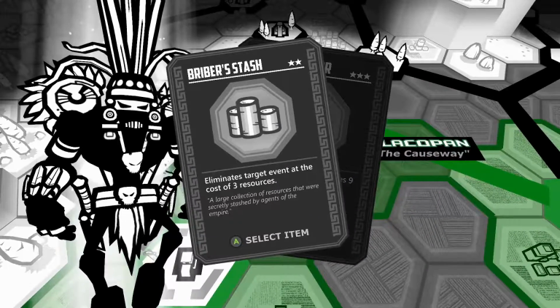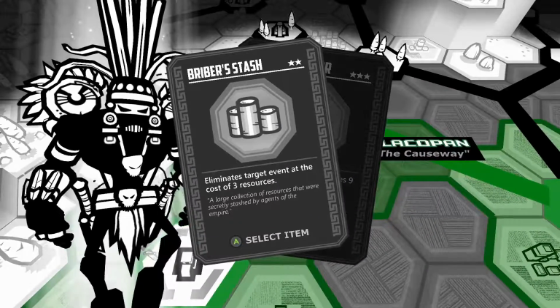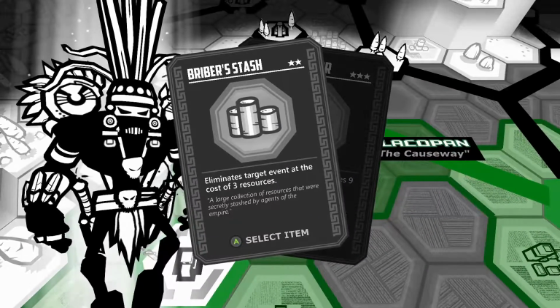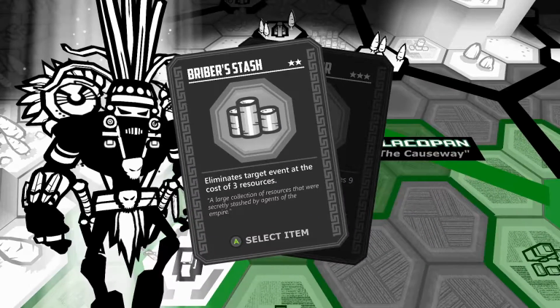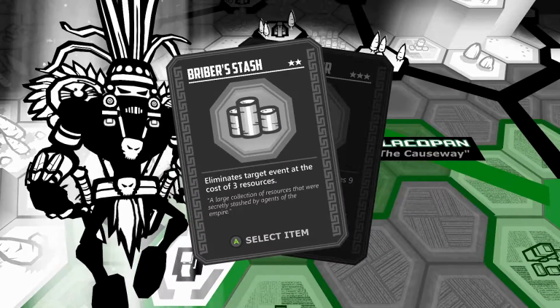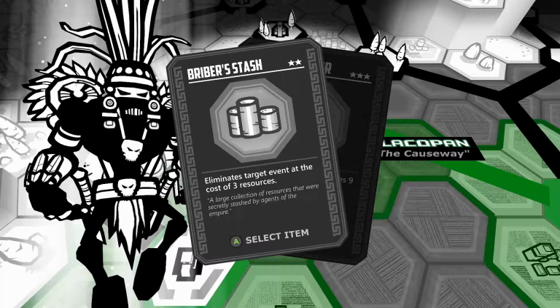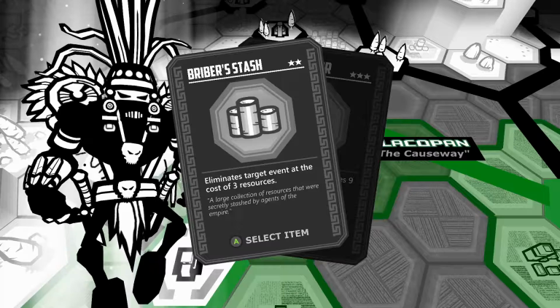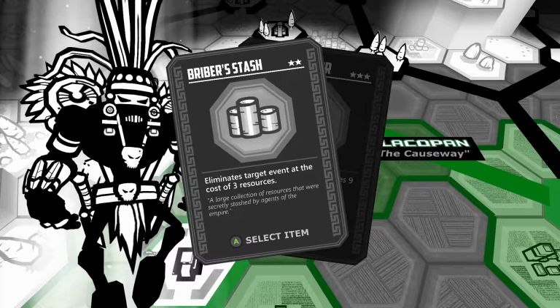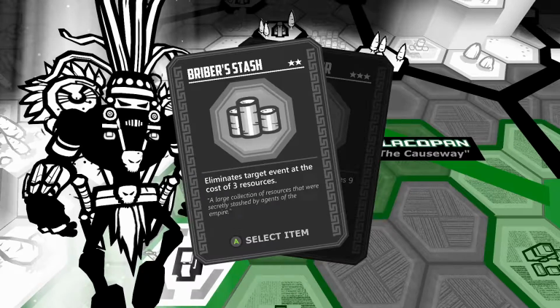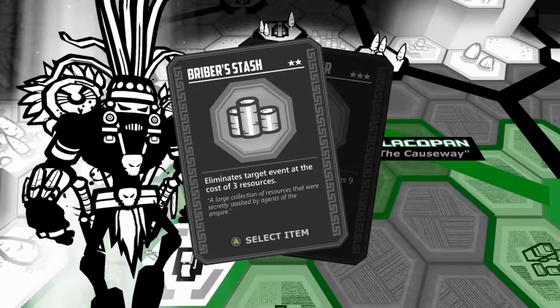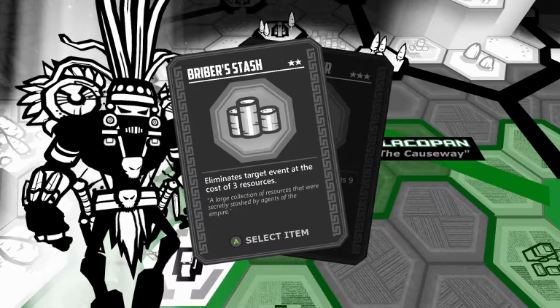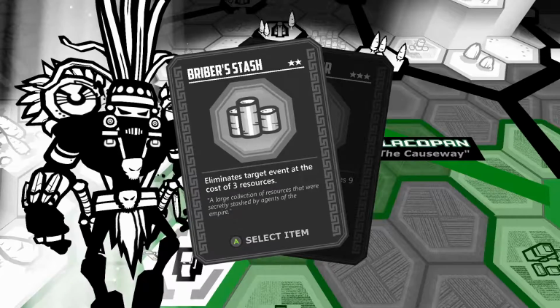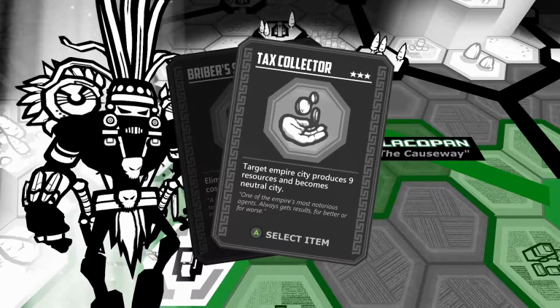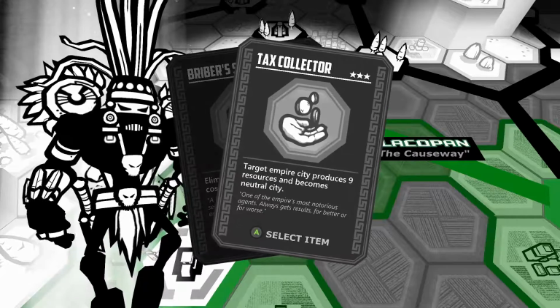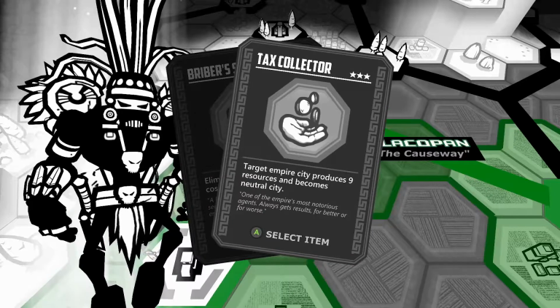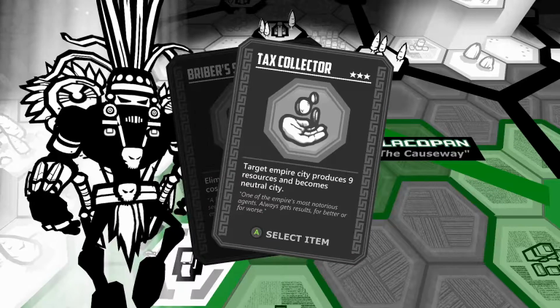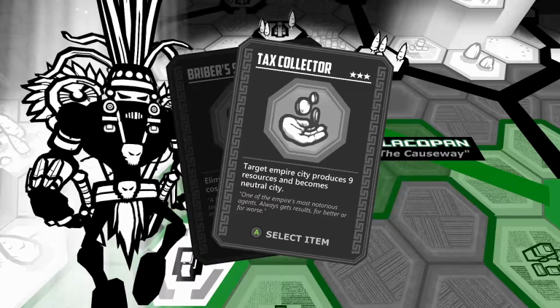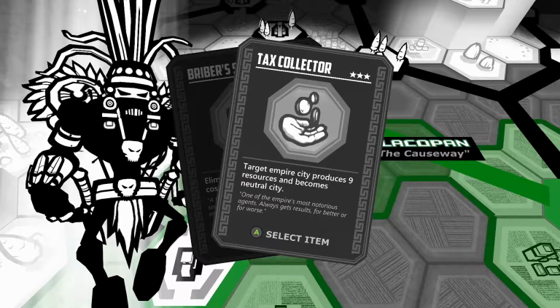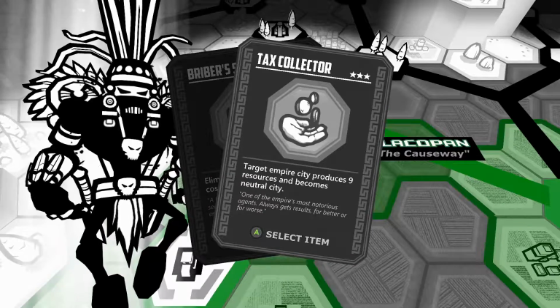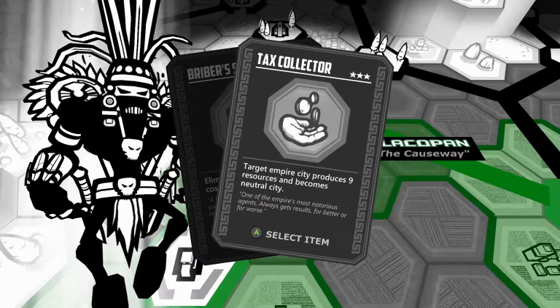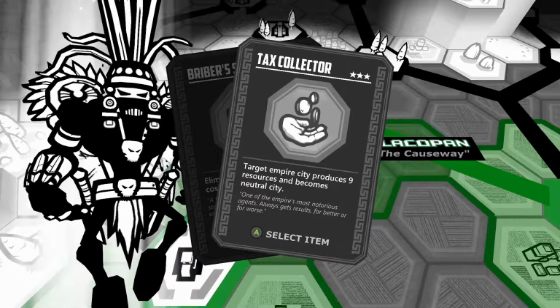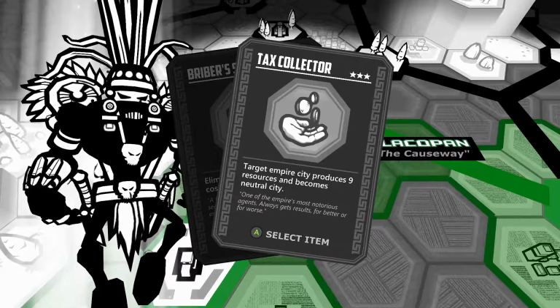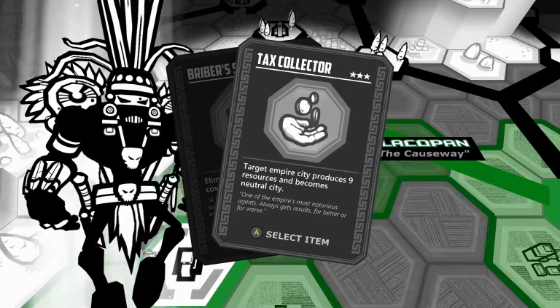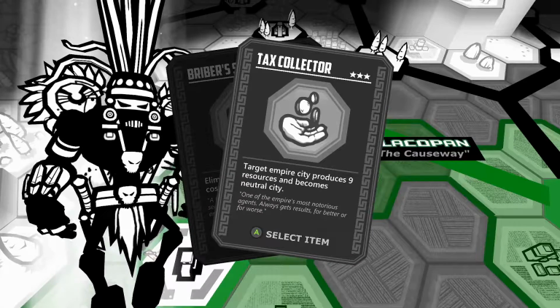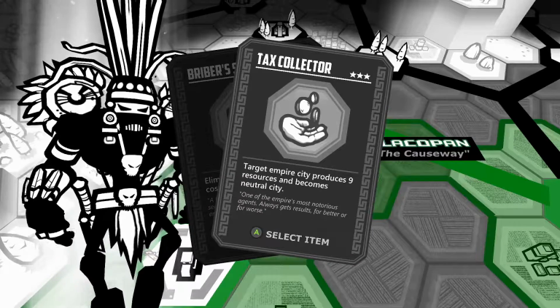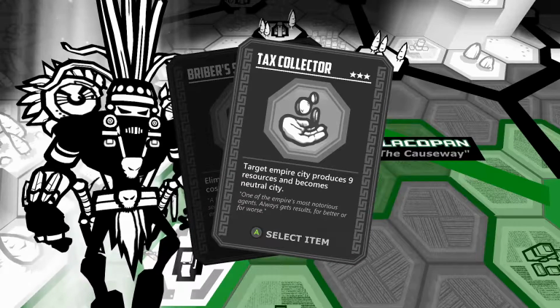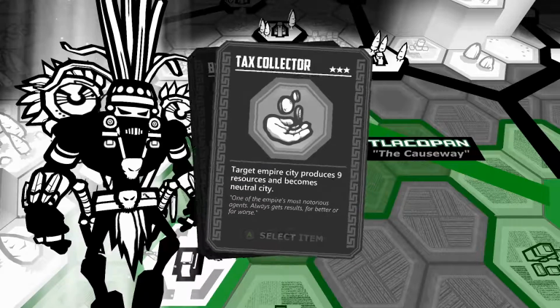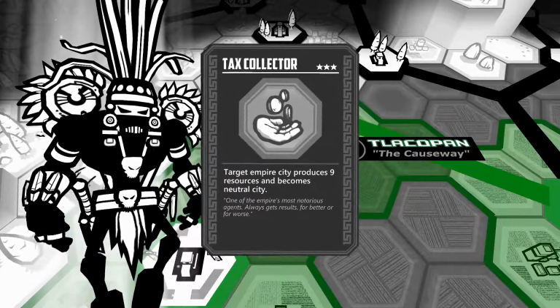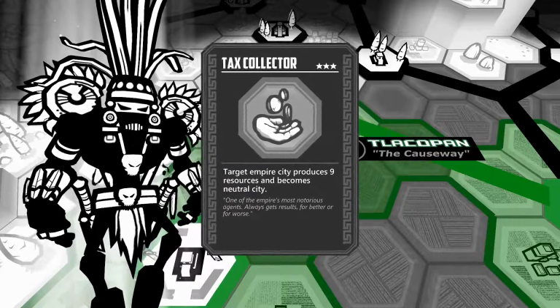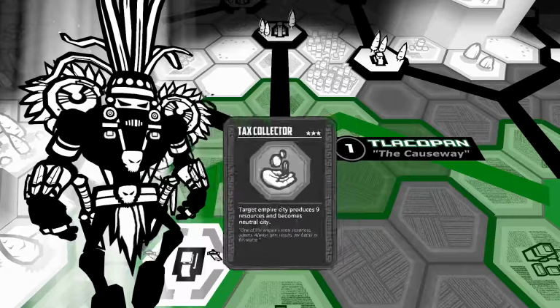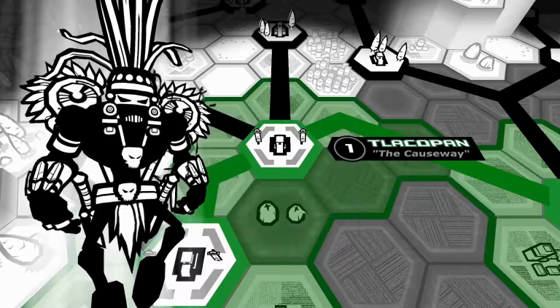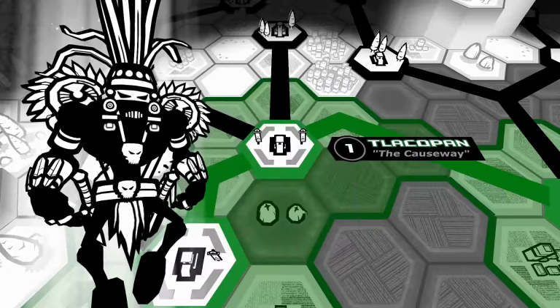All can be changed. Nominates target event at the cost of resources. Target empire city produces 9 resources, becomes Nutricite. Yes — tax collector.